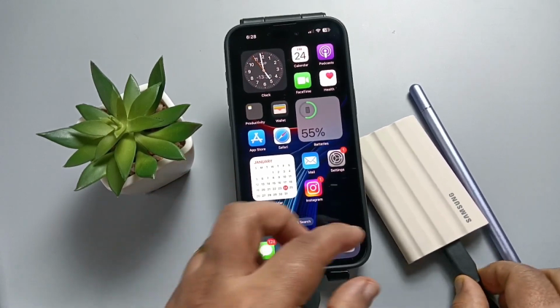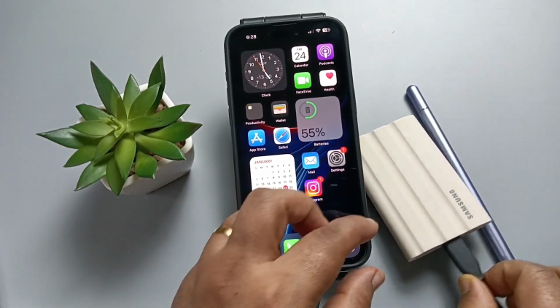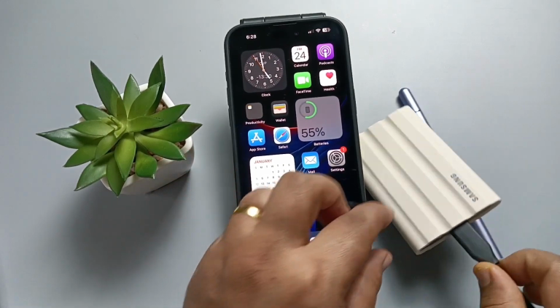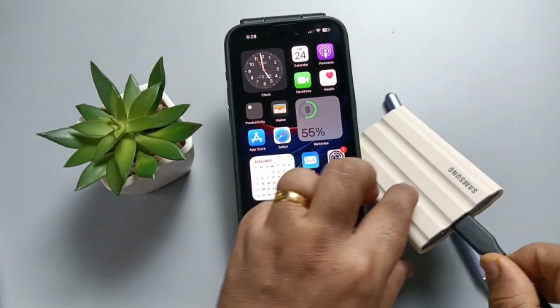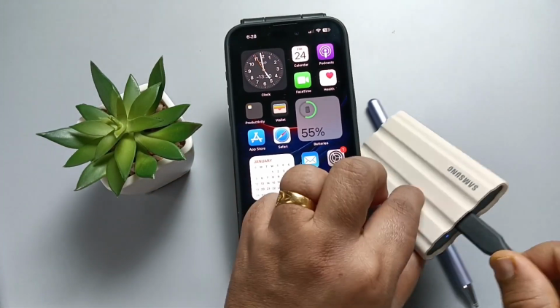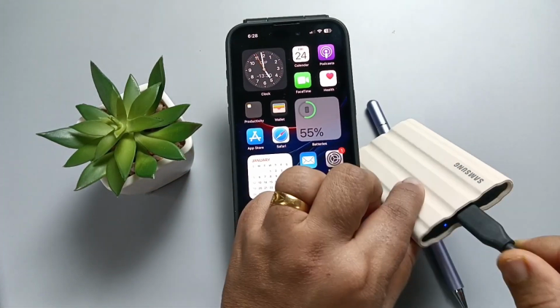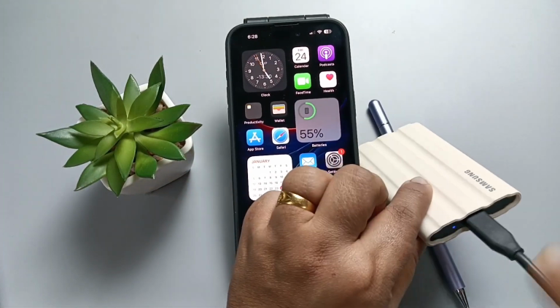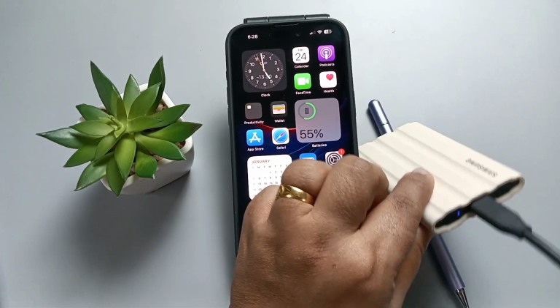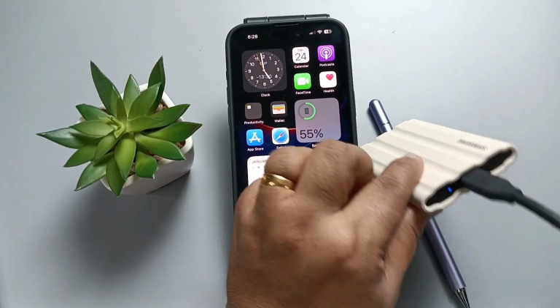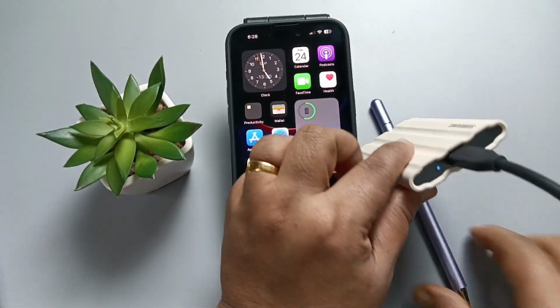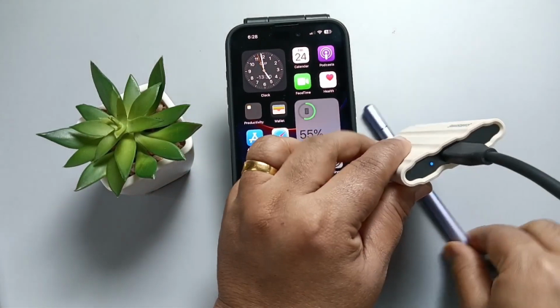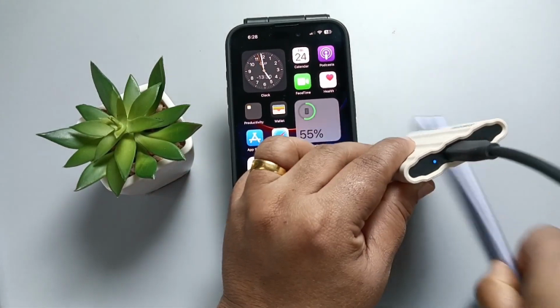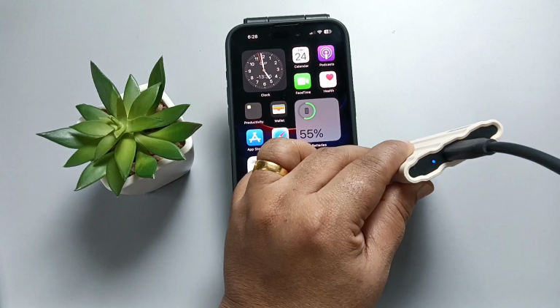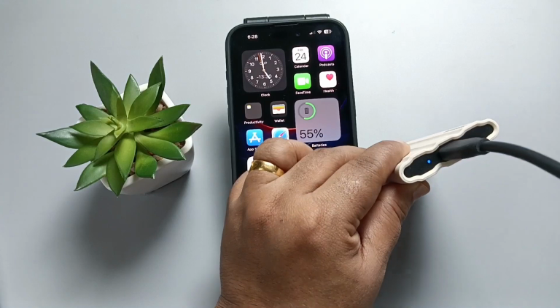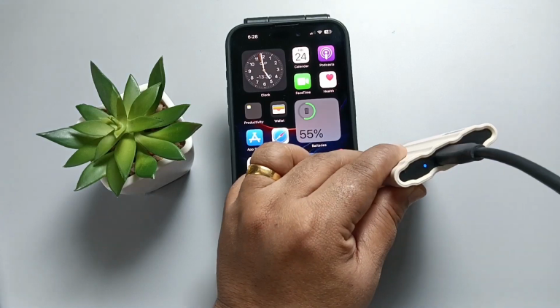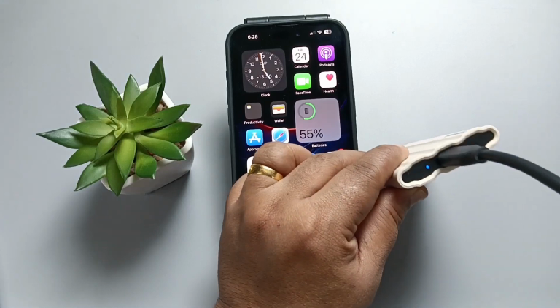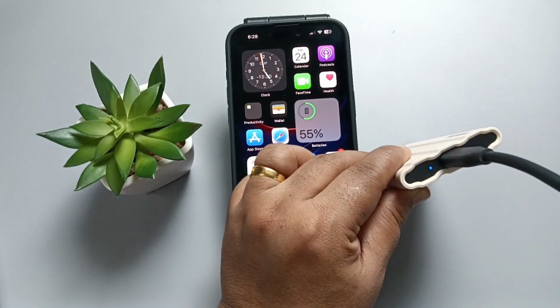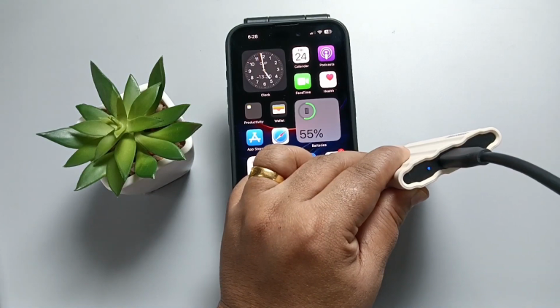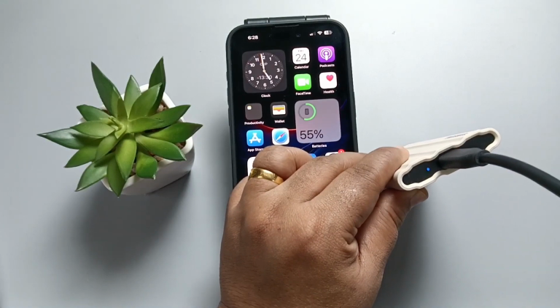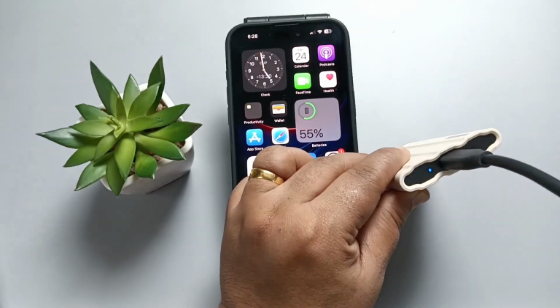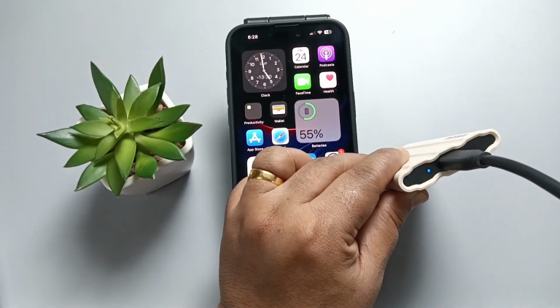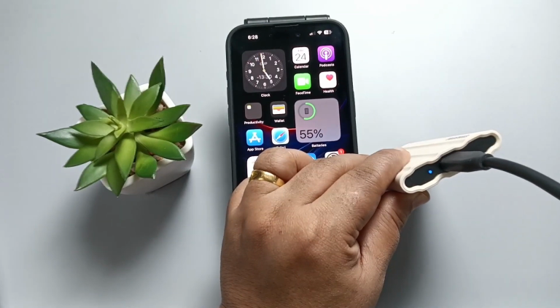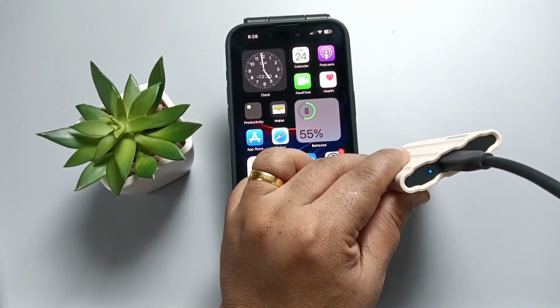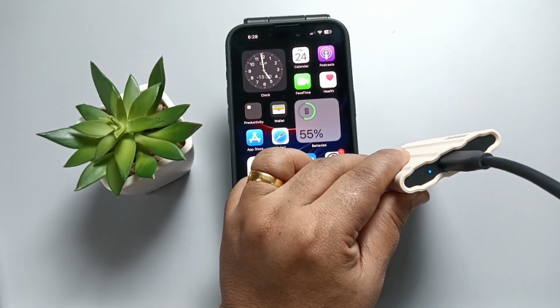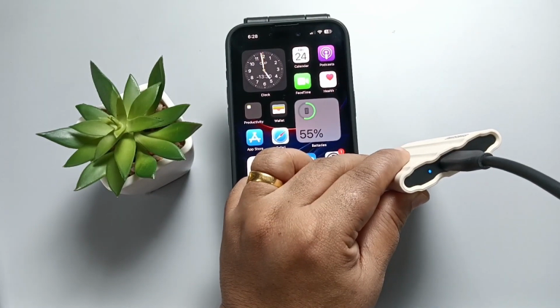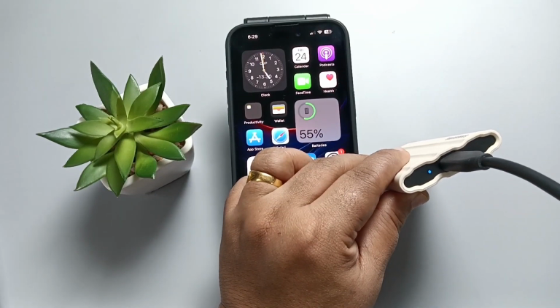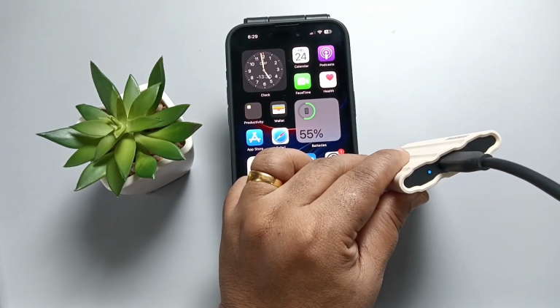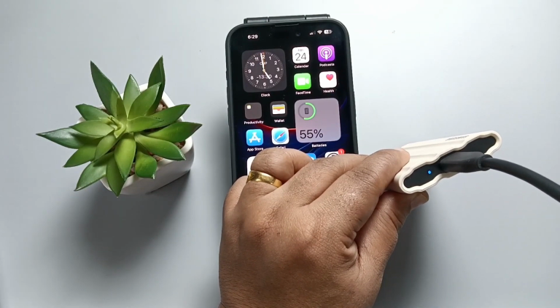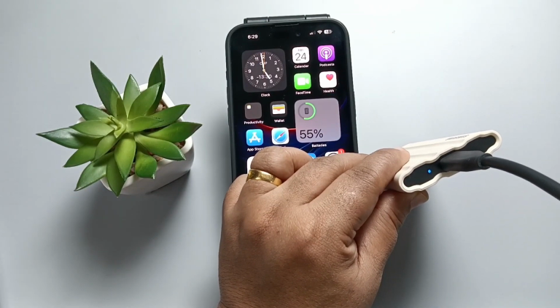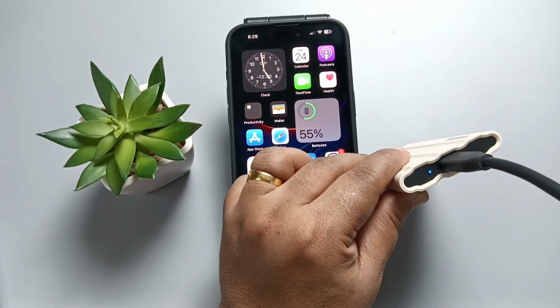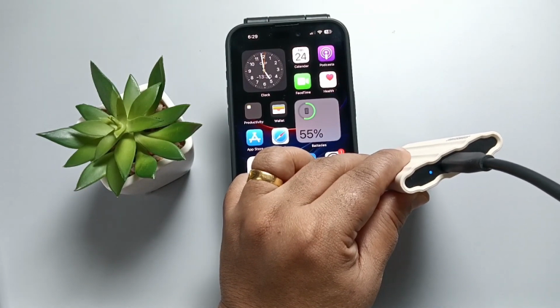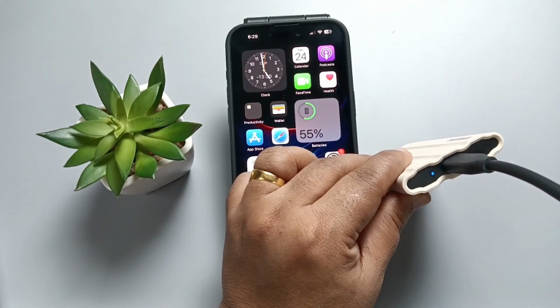After connecting, you can see one blue light here on your SSD.